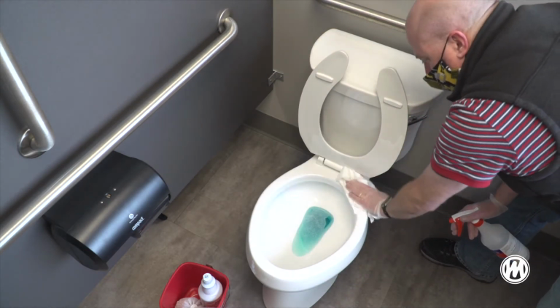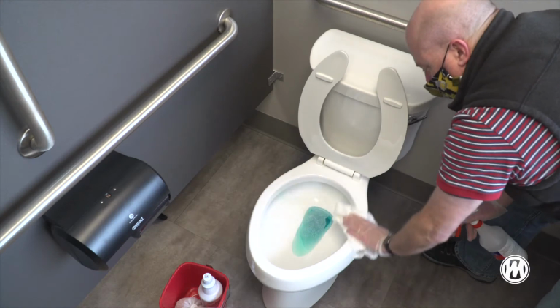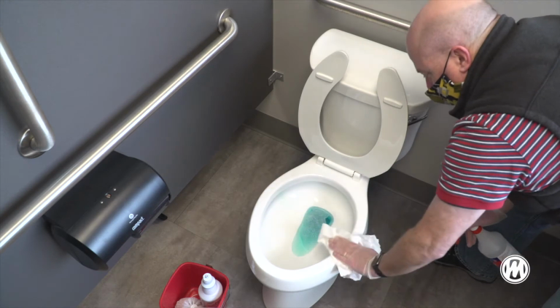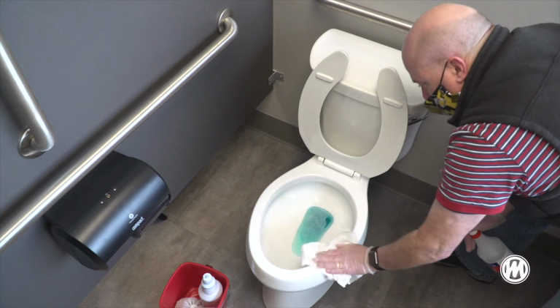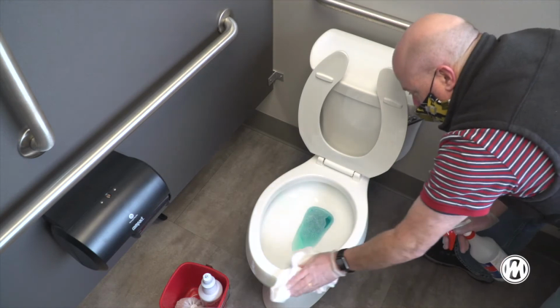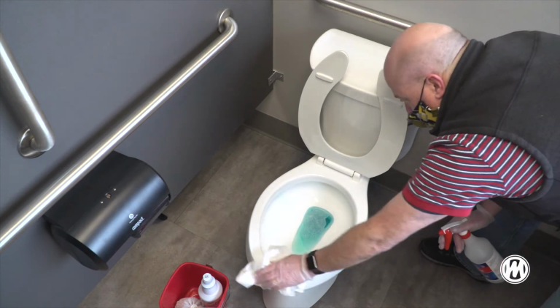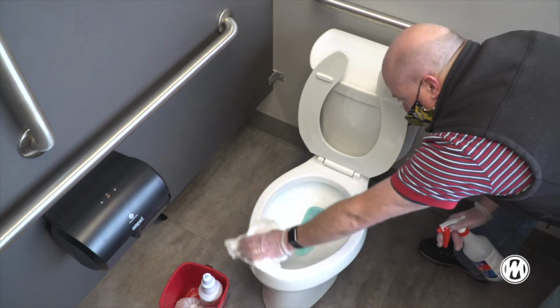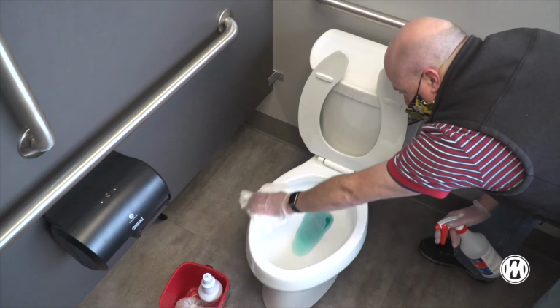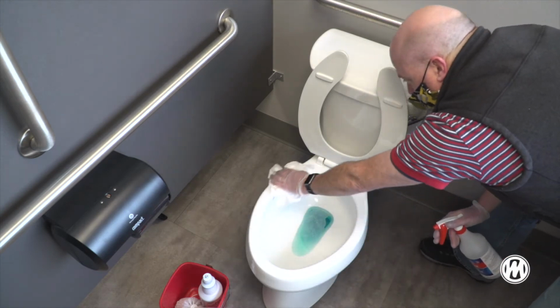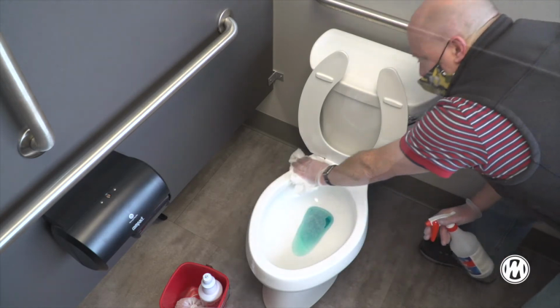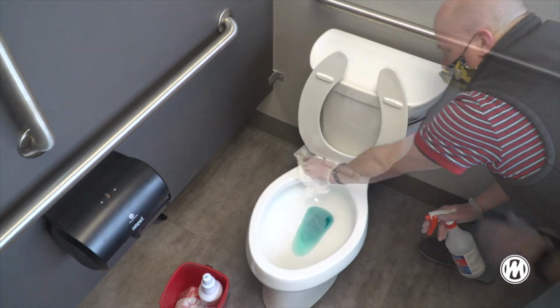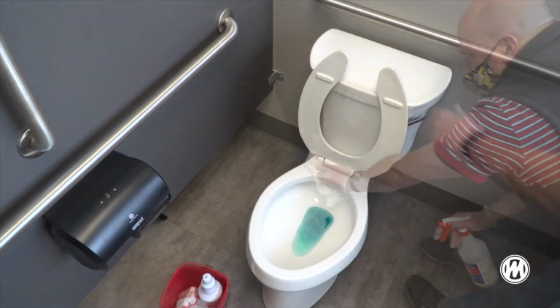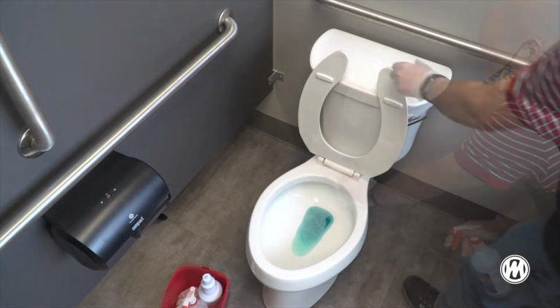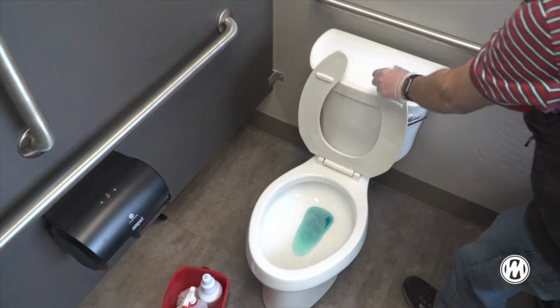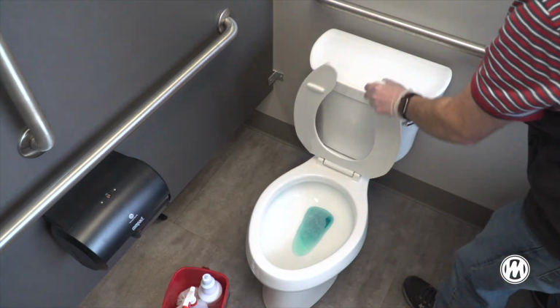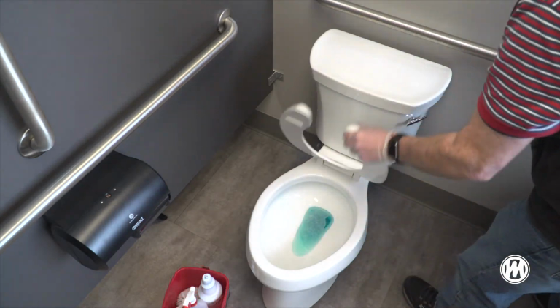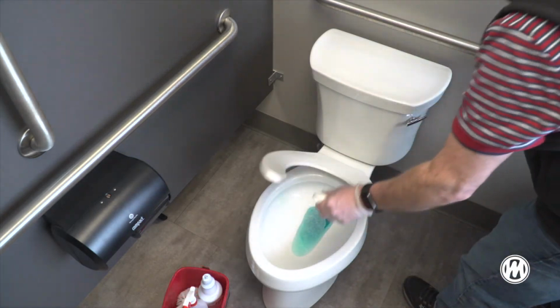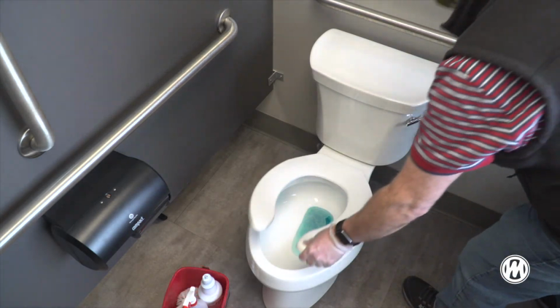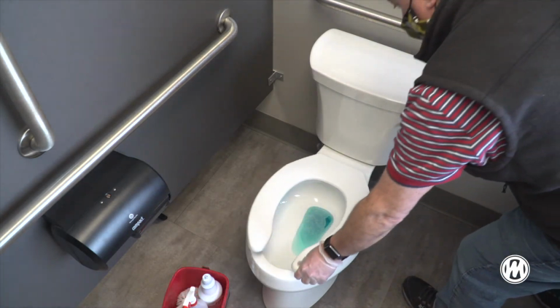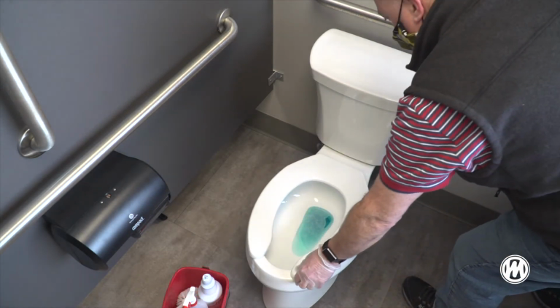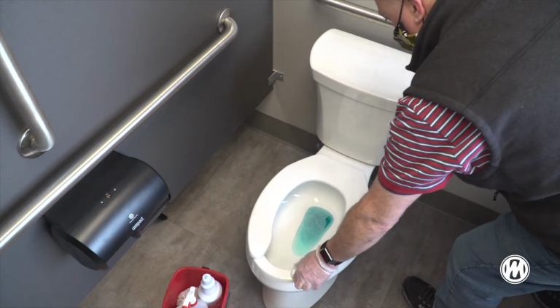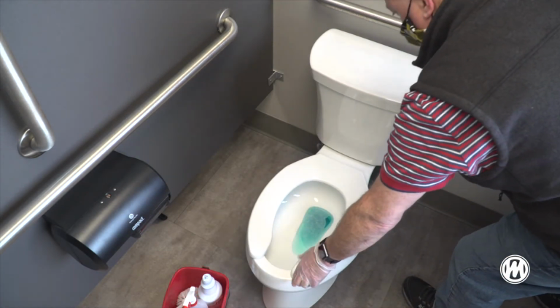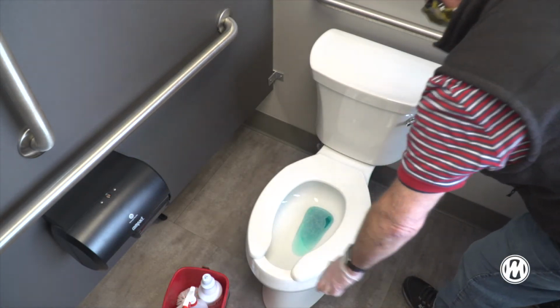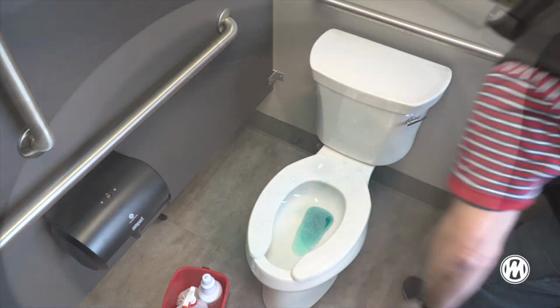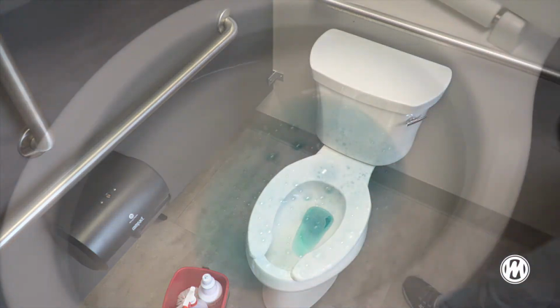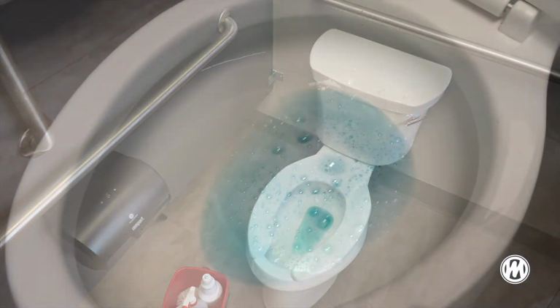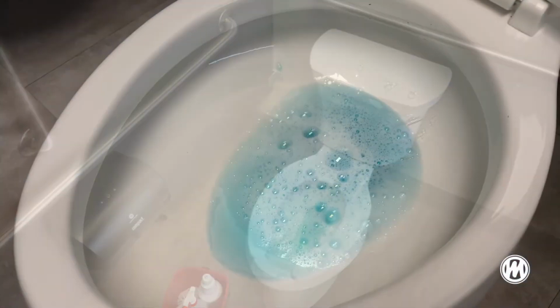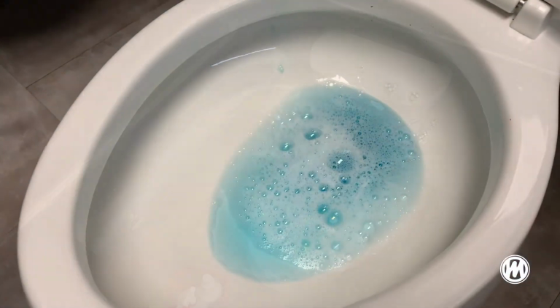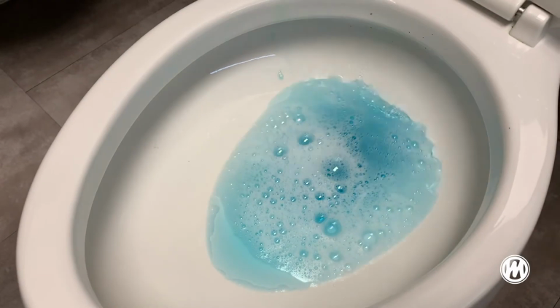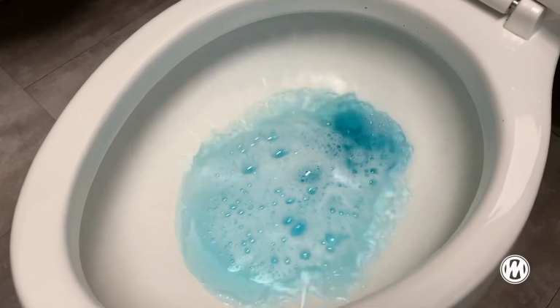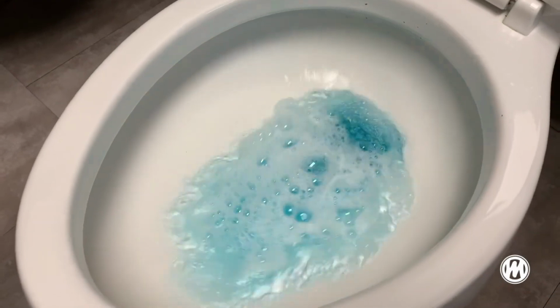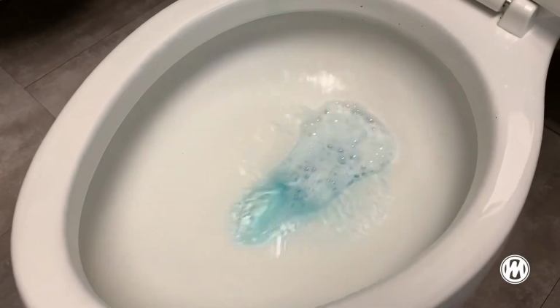Allow to air dry. Be sure to flush when finished.